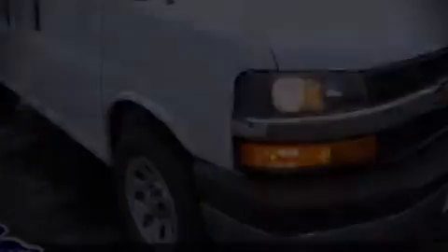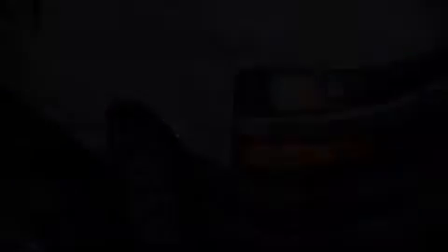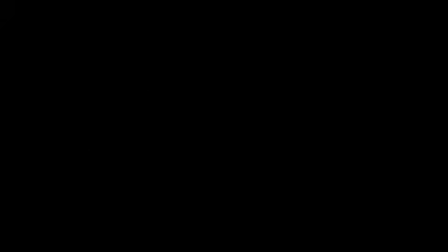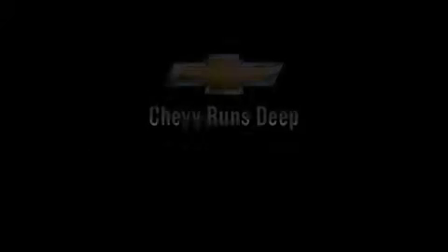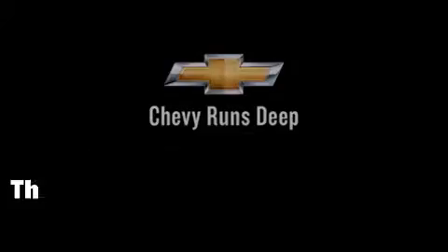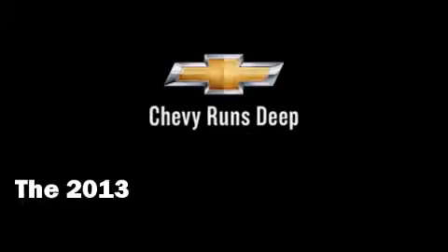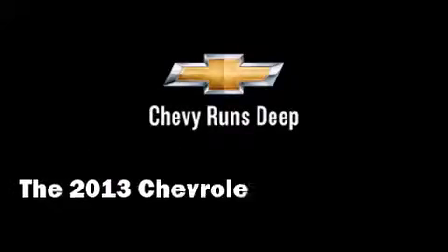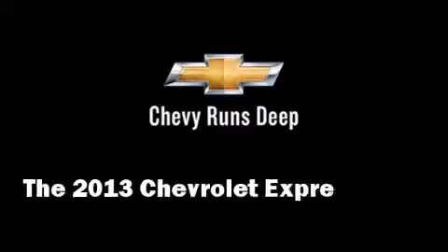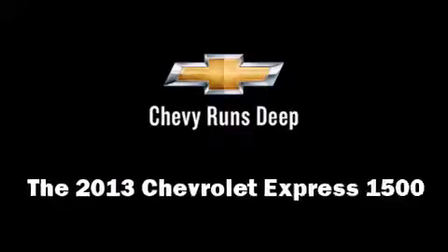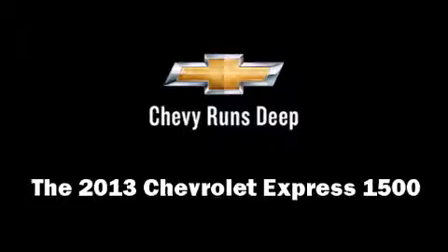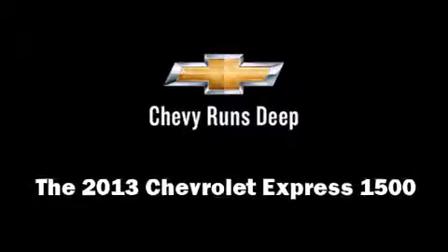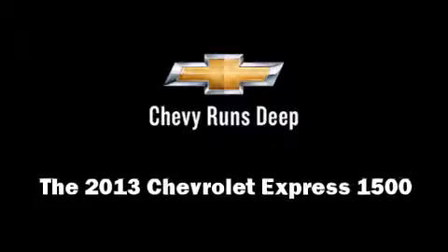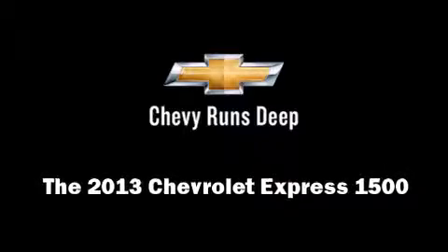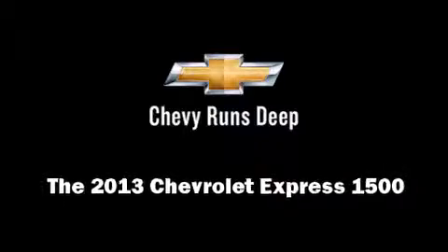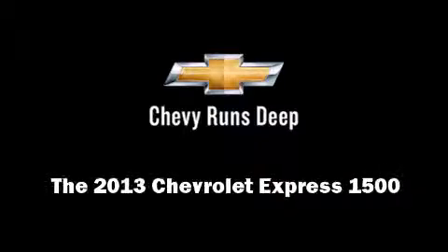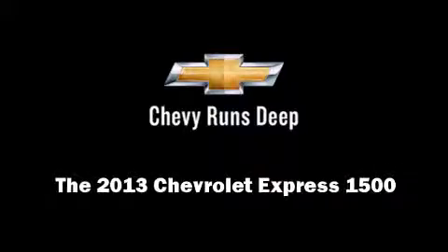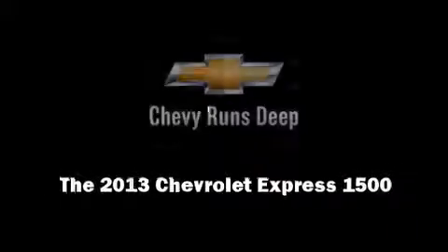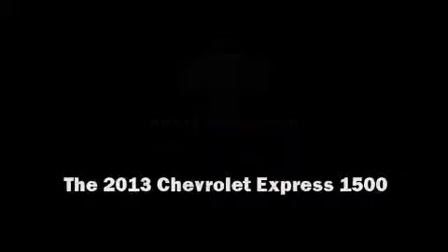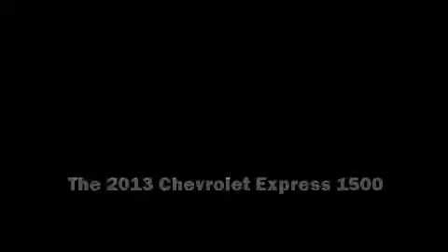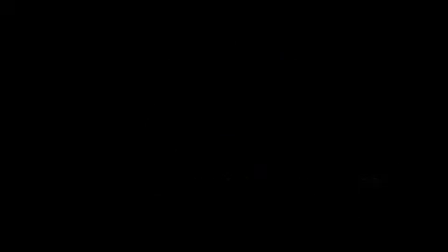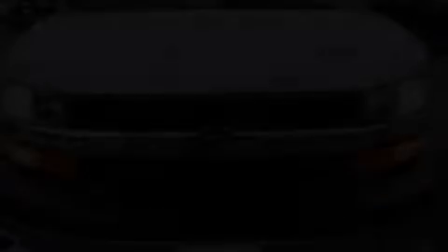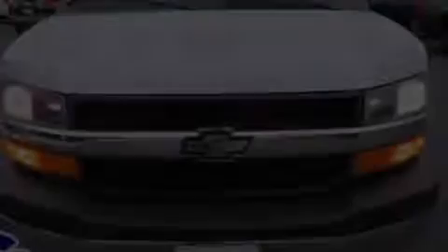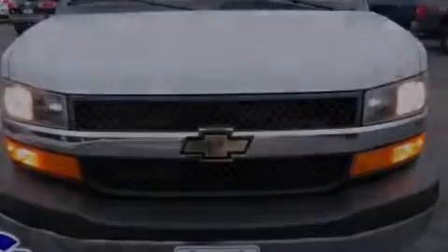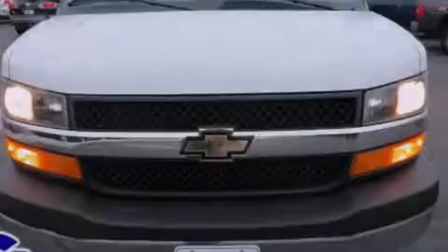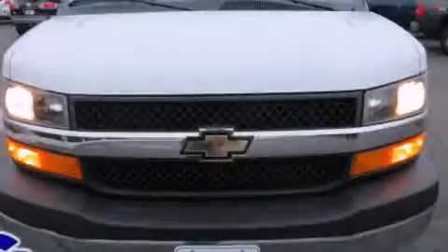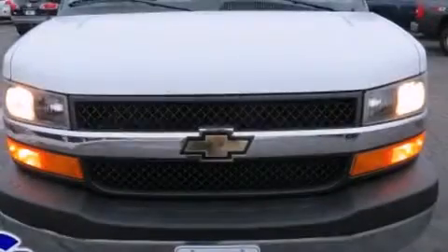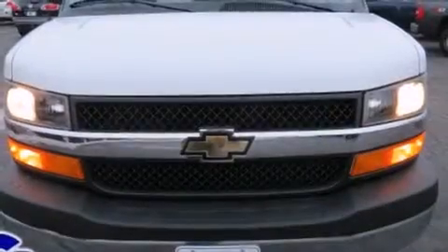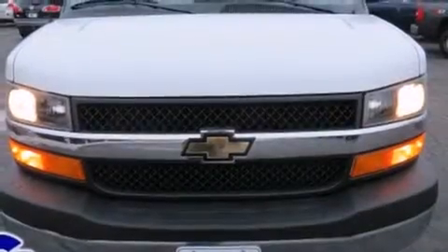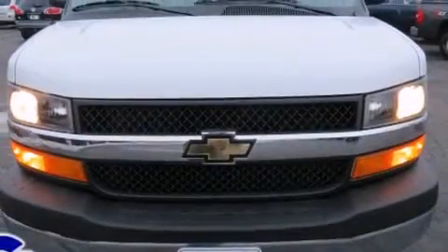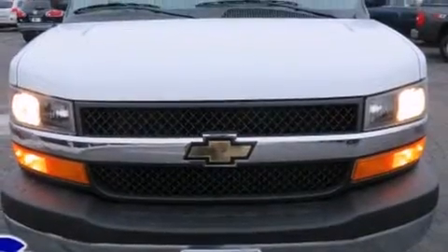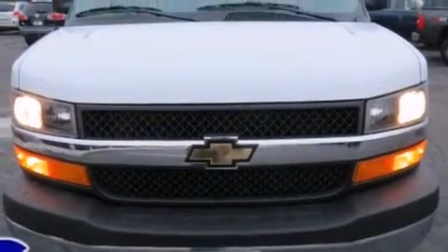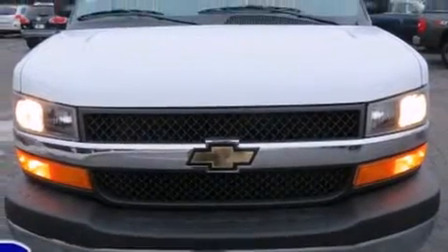It features an automatic transmission, rear-wheel drive, and a powerful eight-cylinder engine.